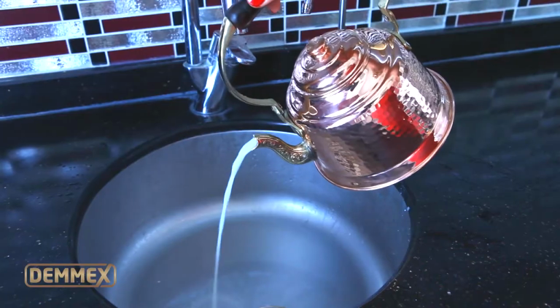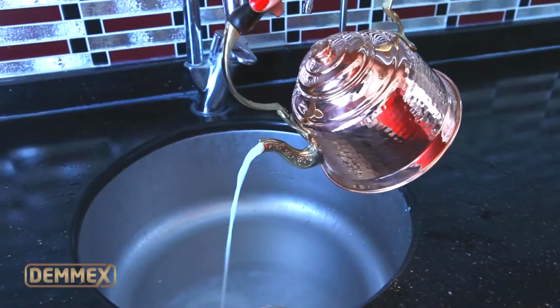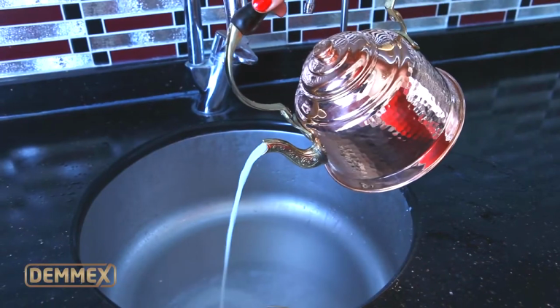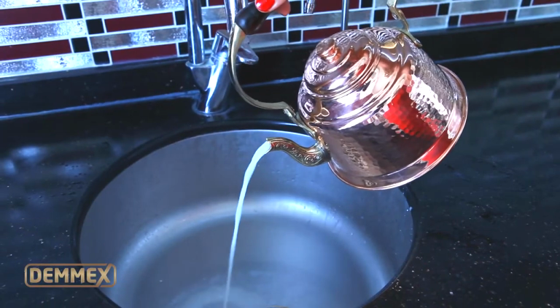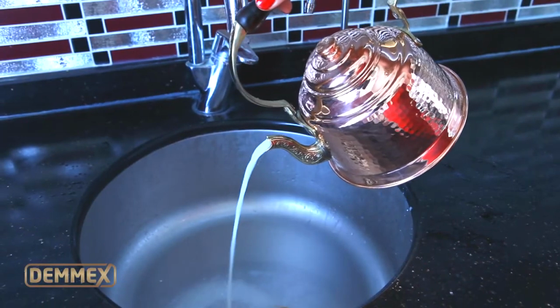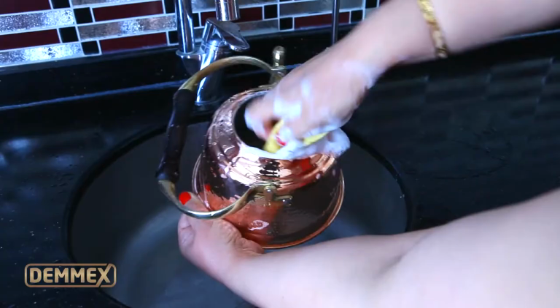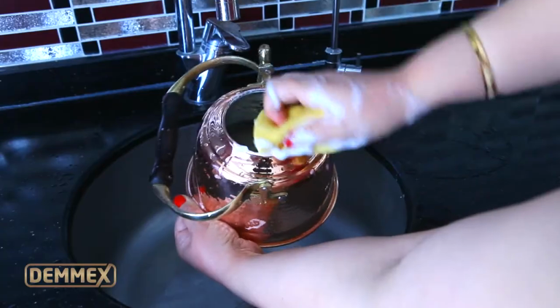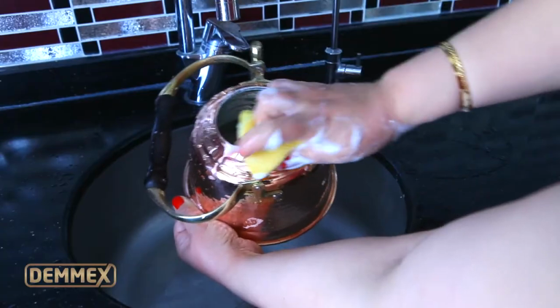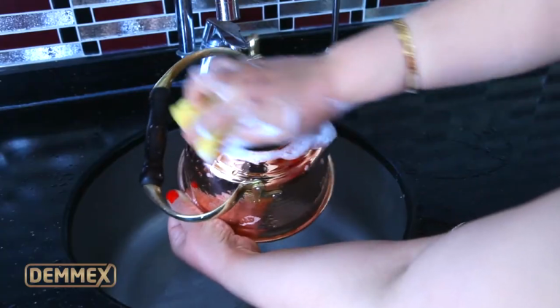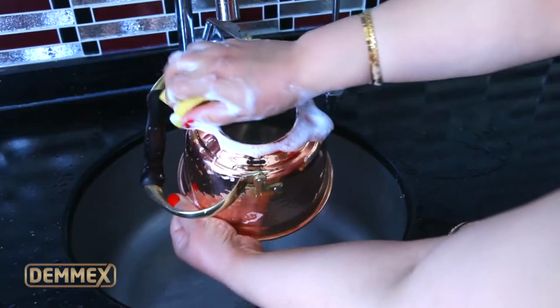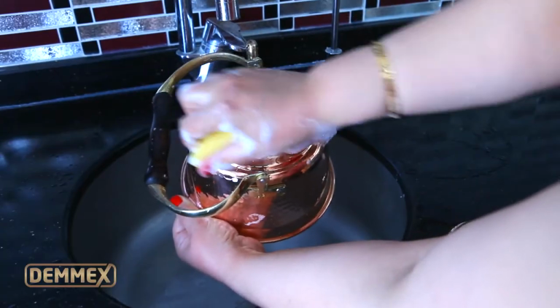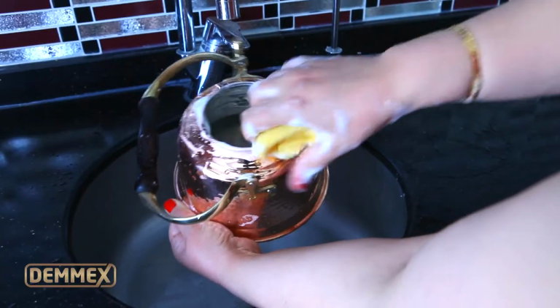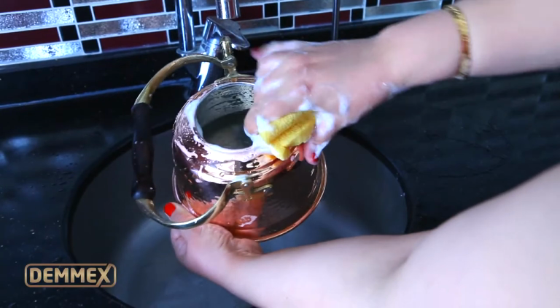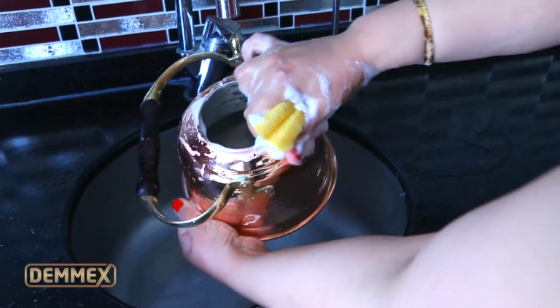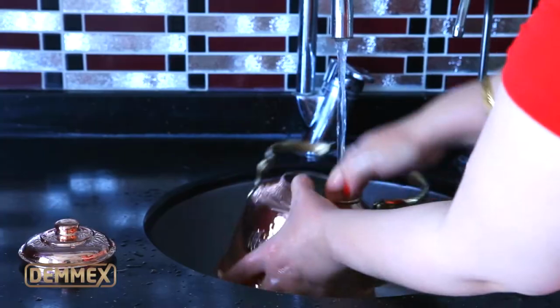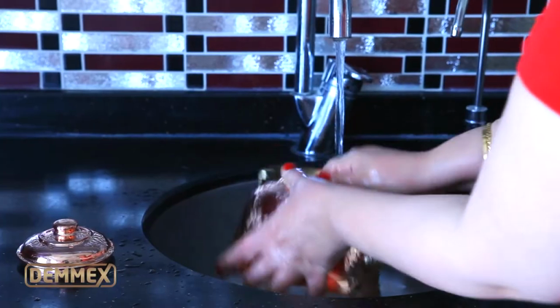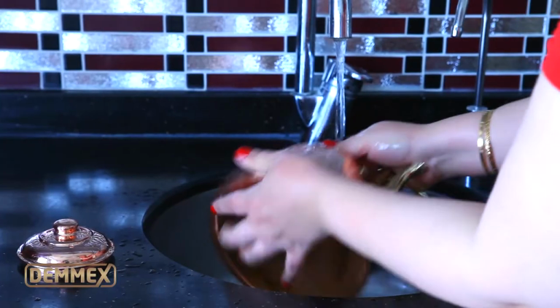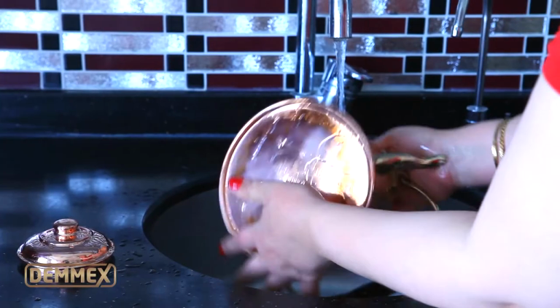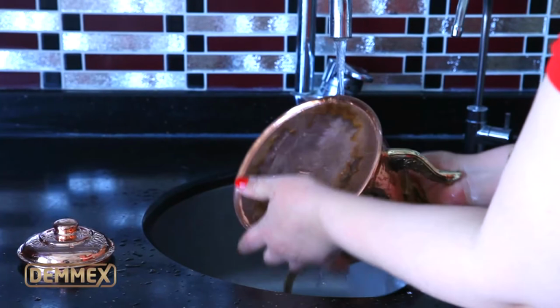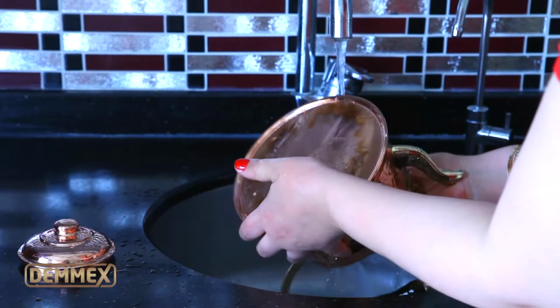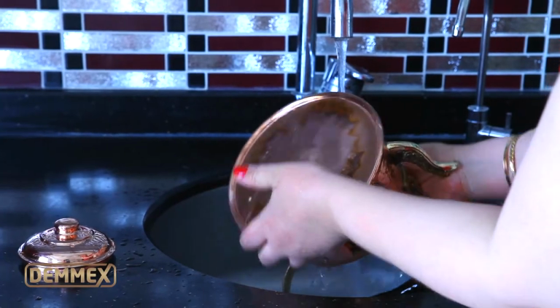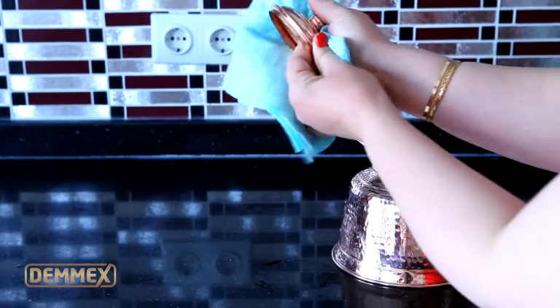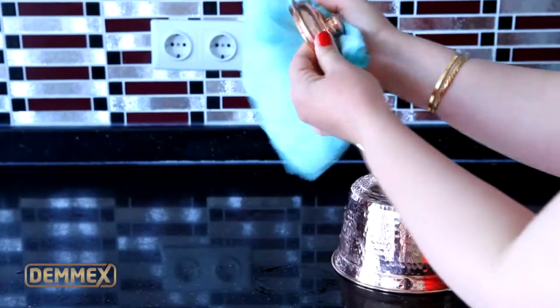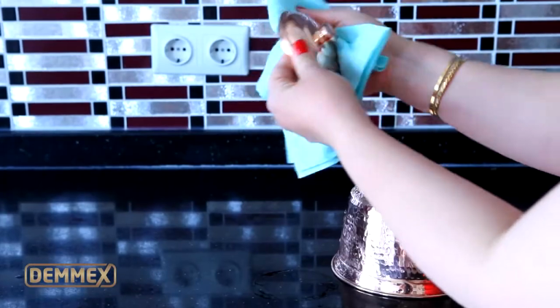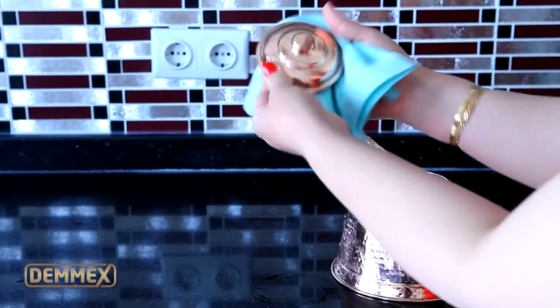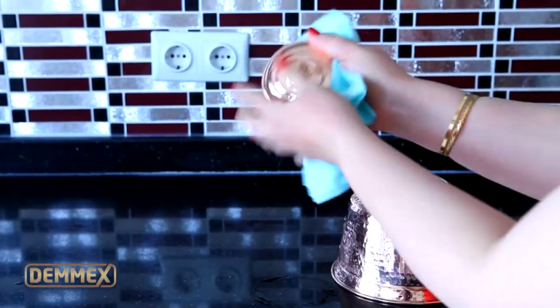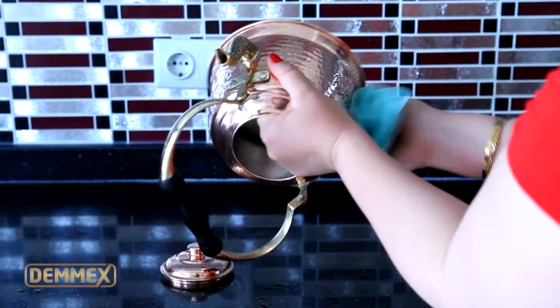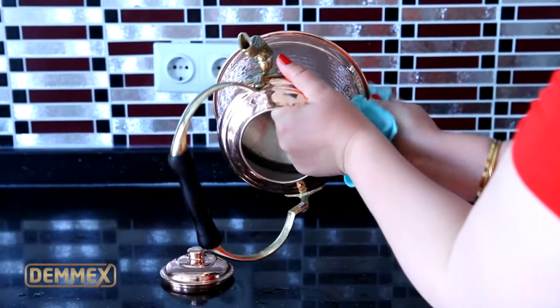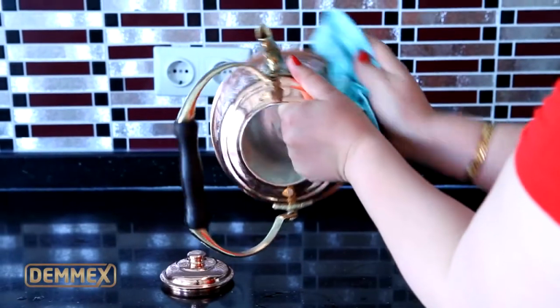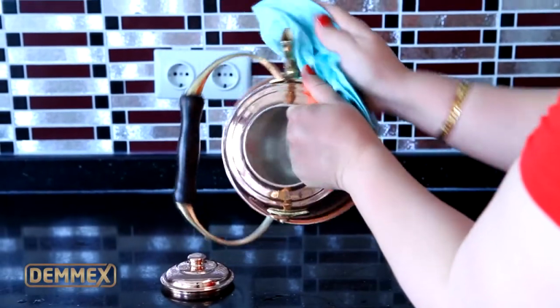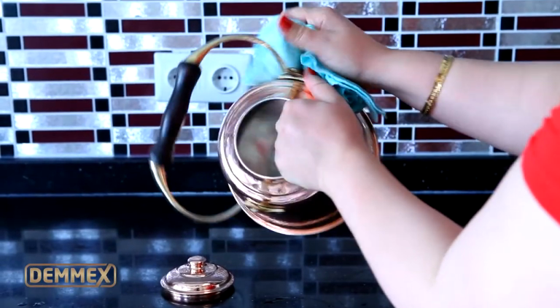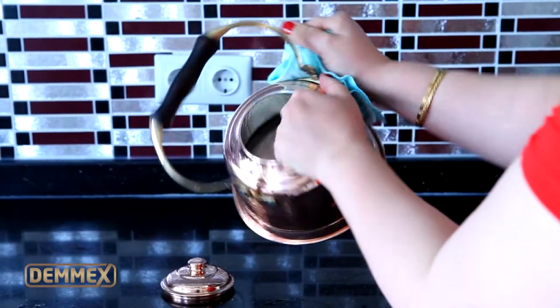Empty the pot and clean again with warm water and detergent. Dry thoroughly with a soft cotton cloth.